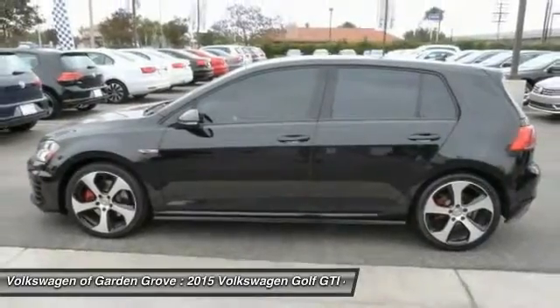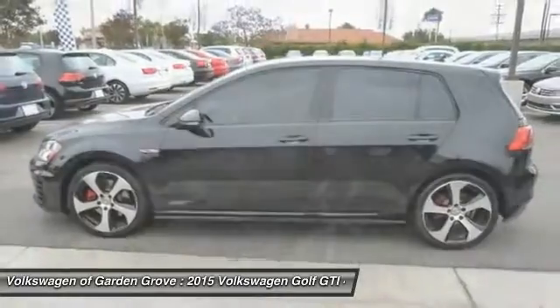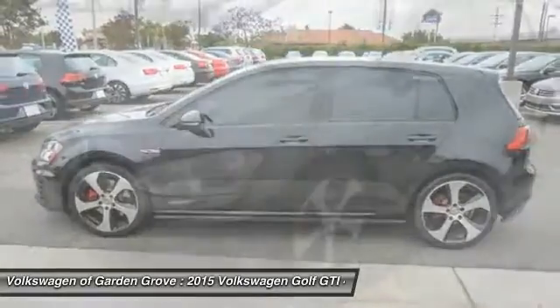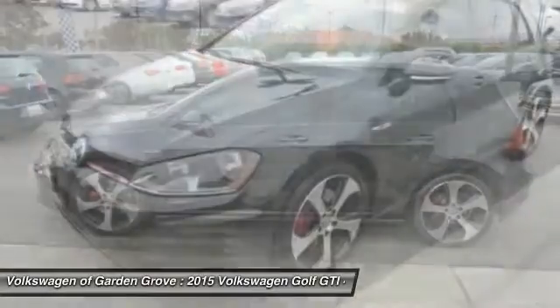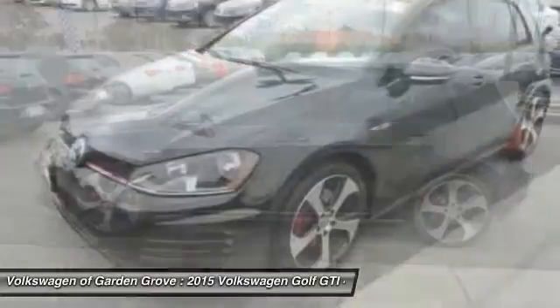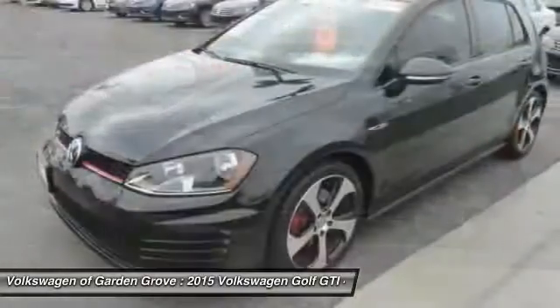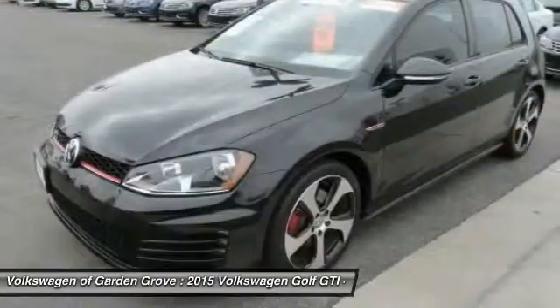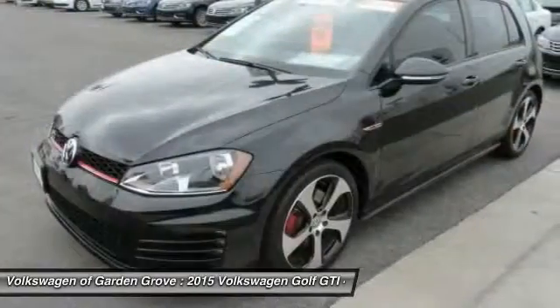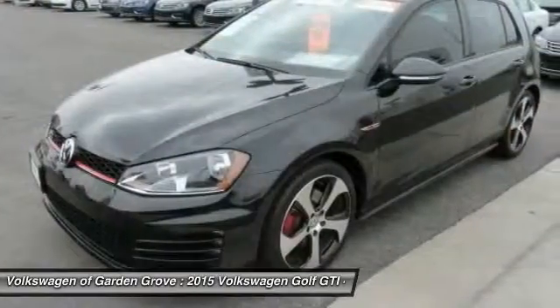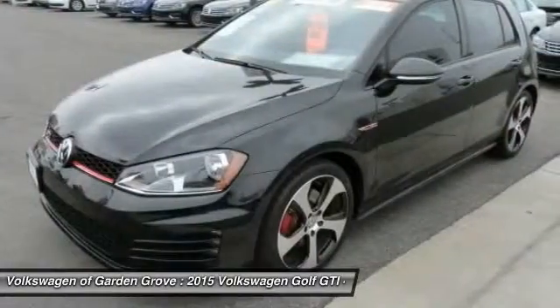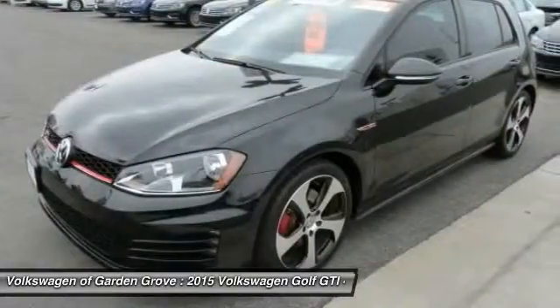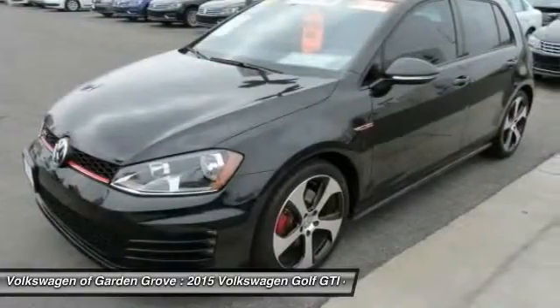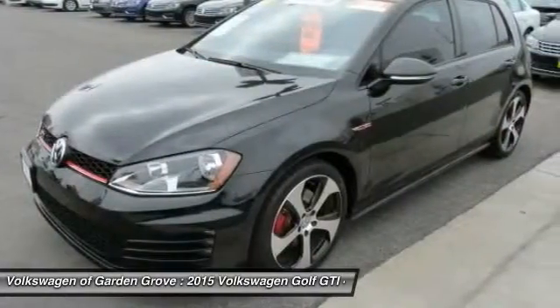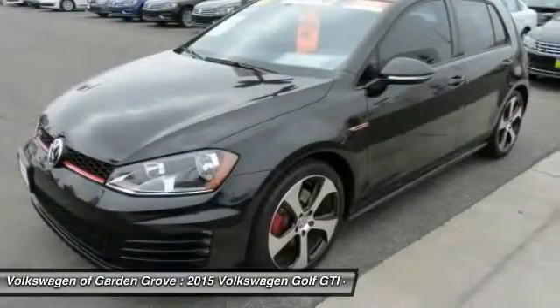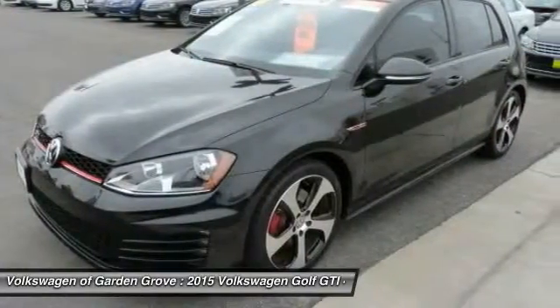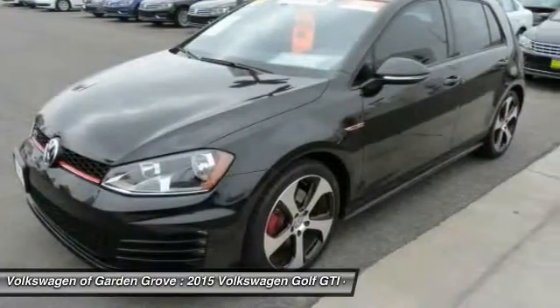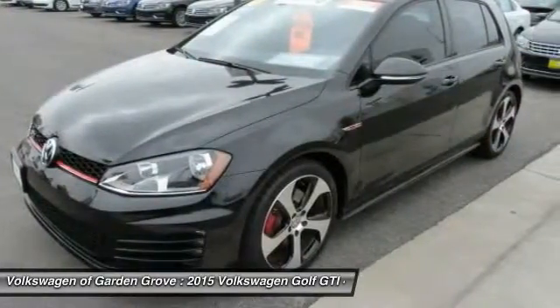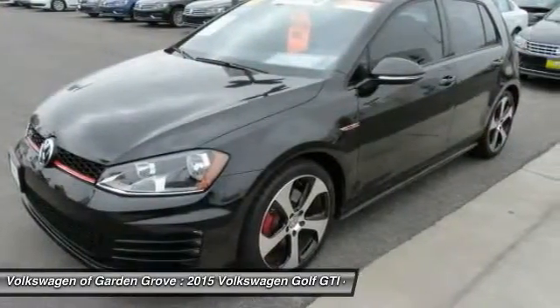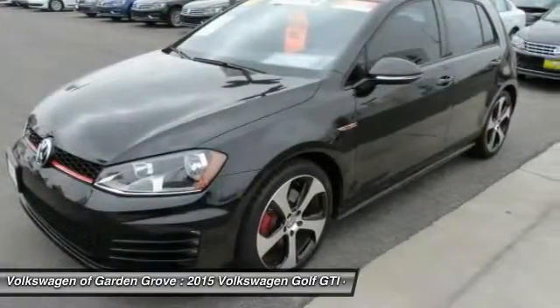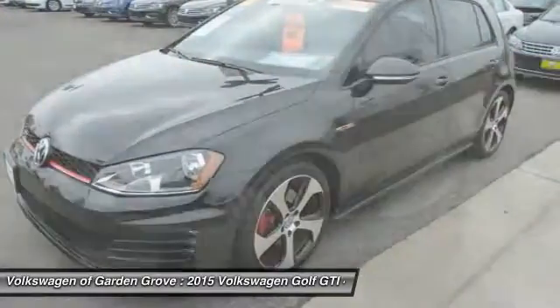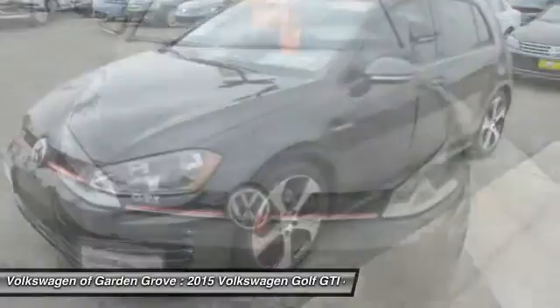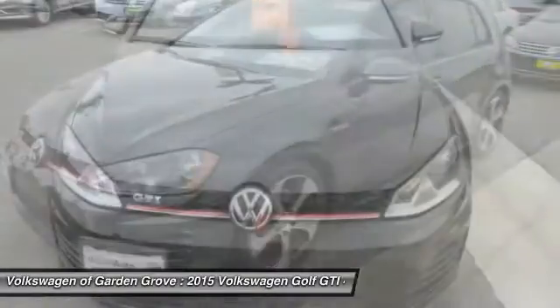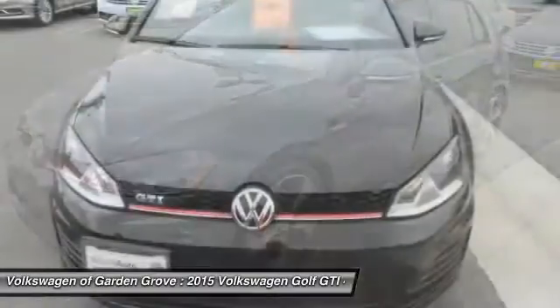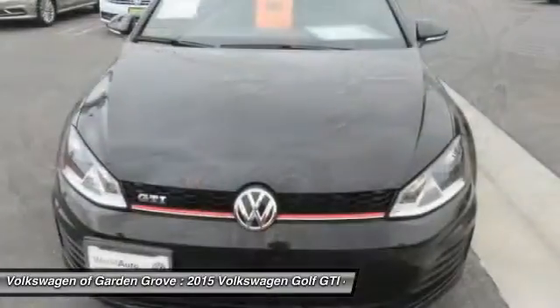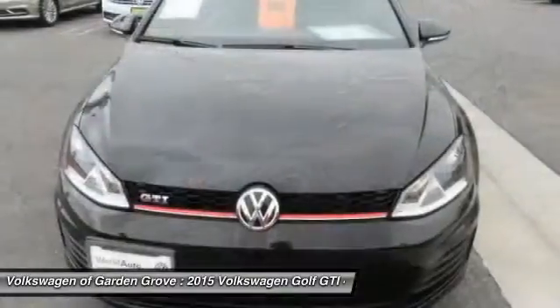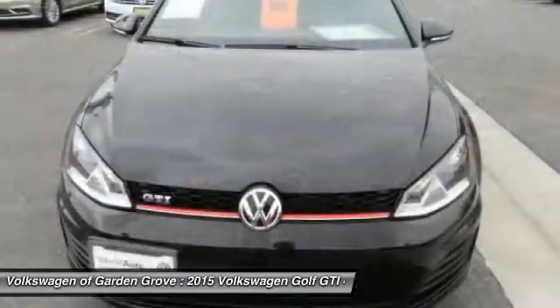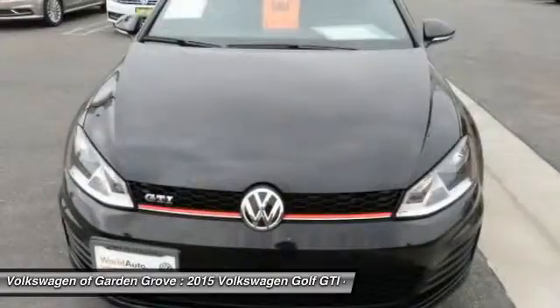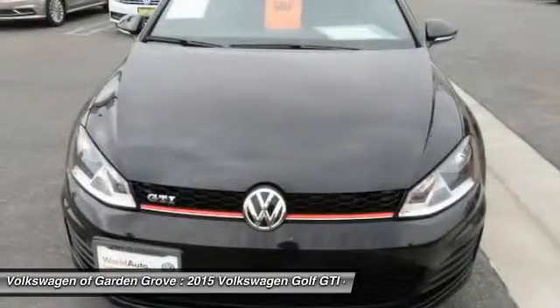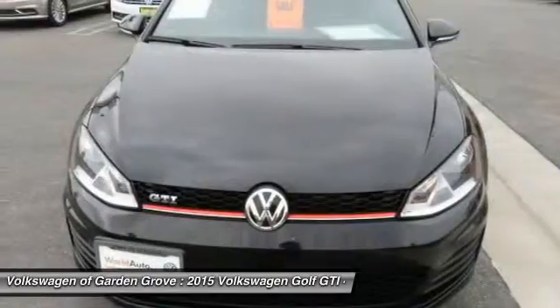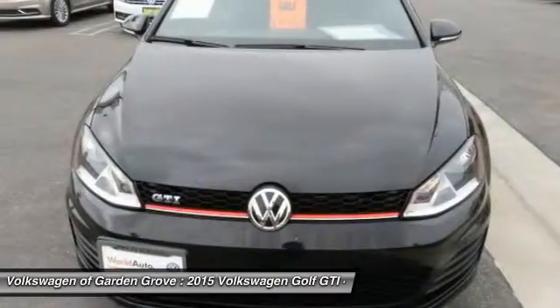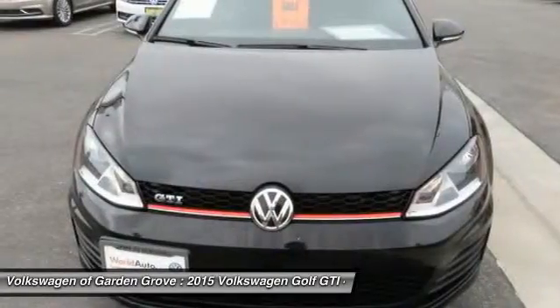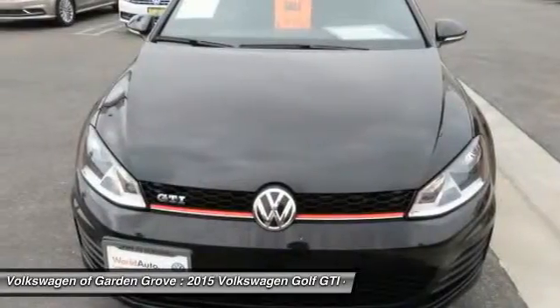Front aluminum wheels, cruise control, hands-free communication, and FWD.